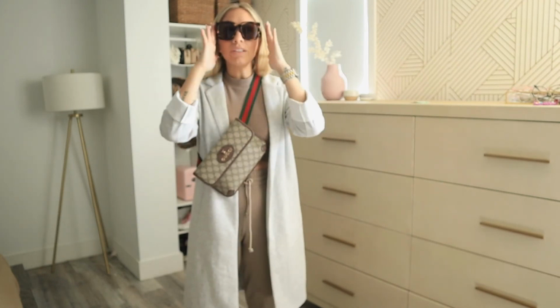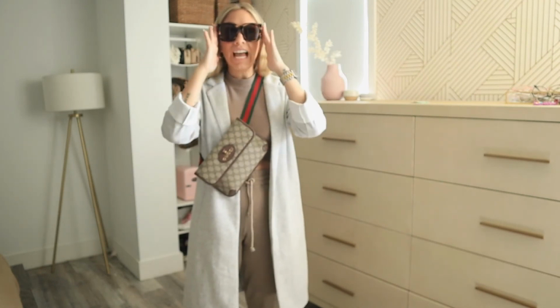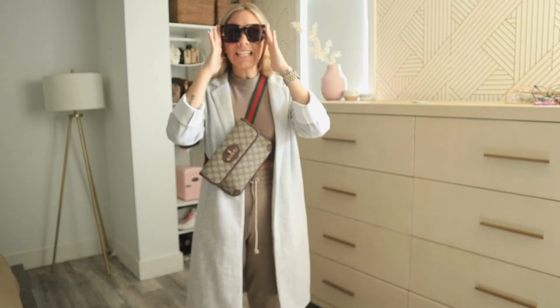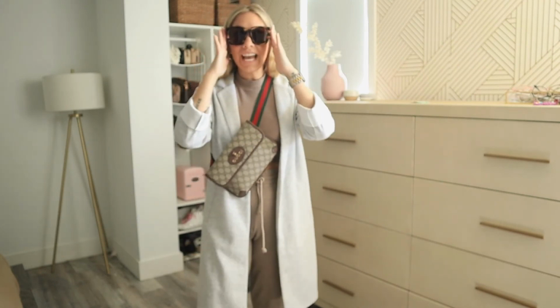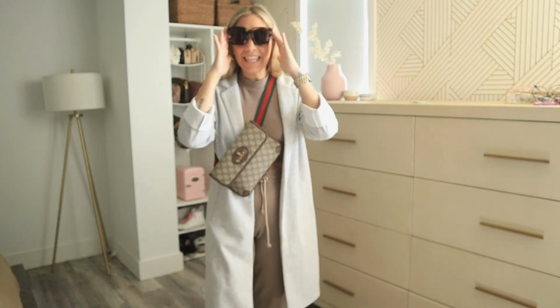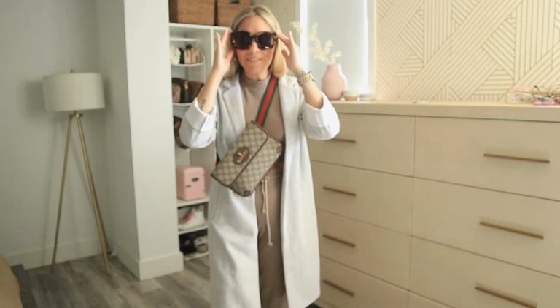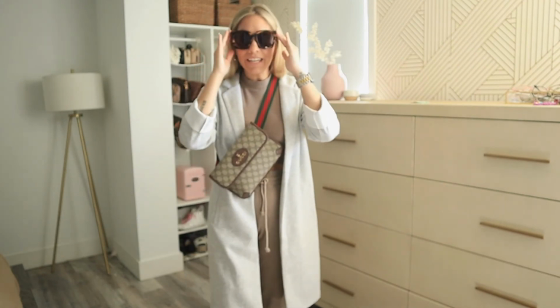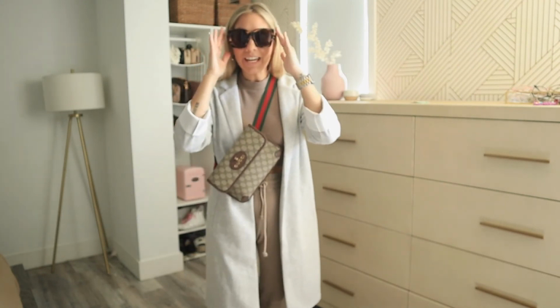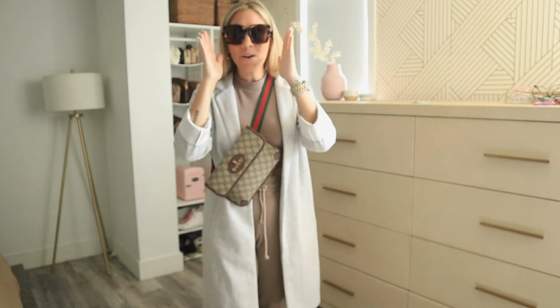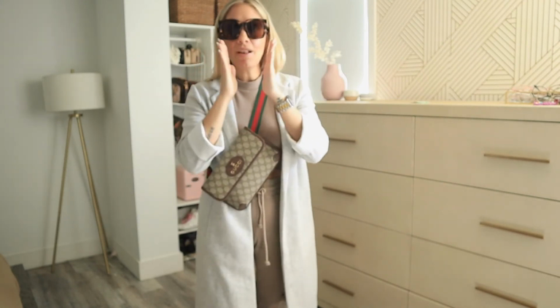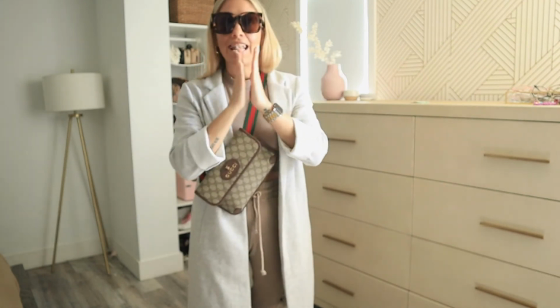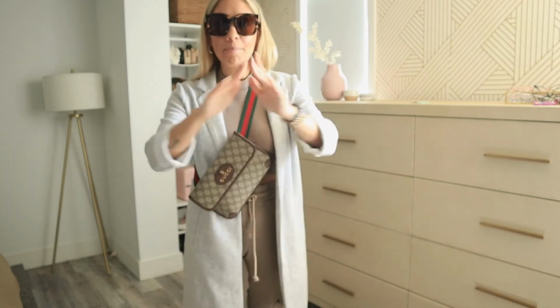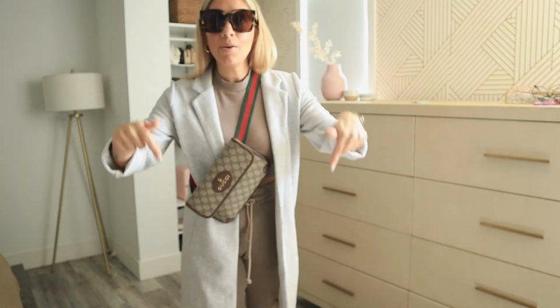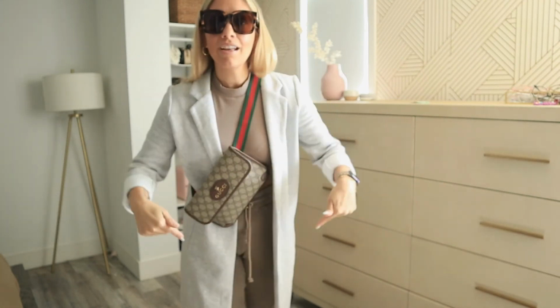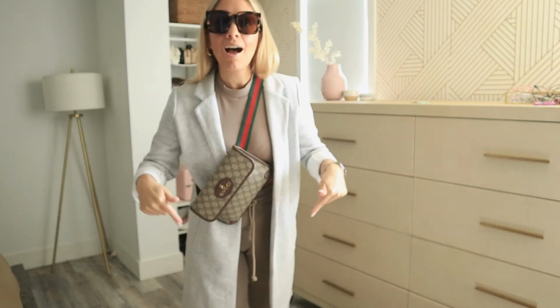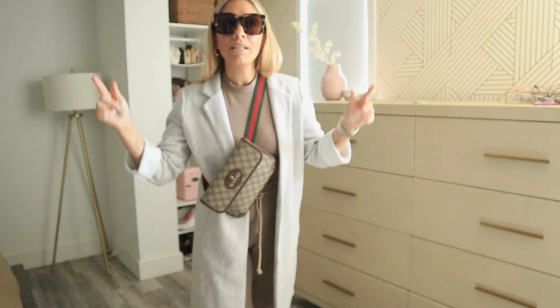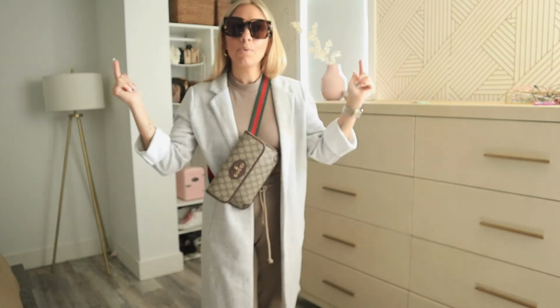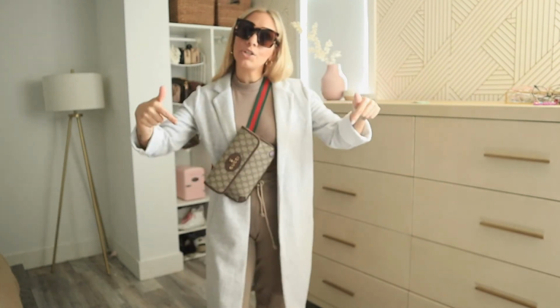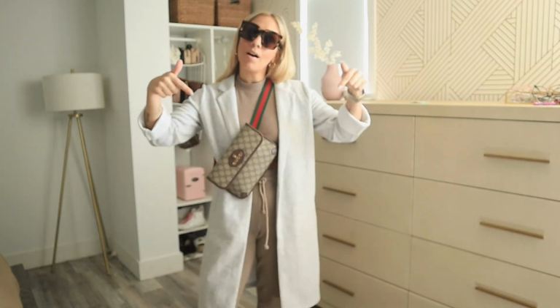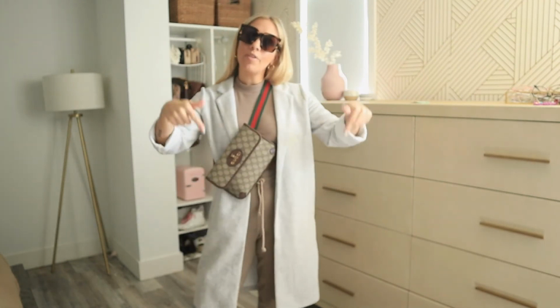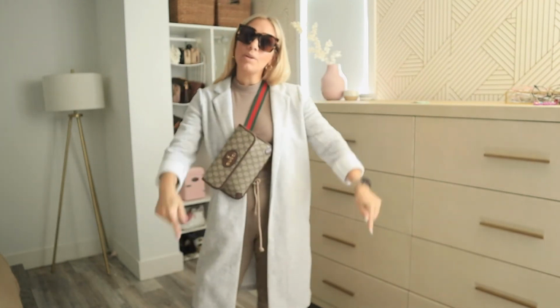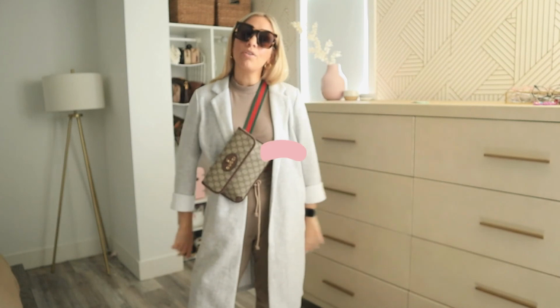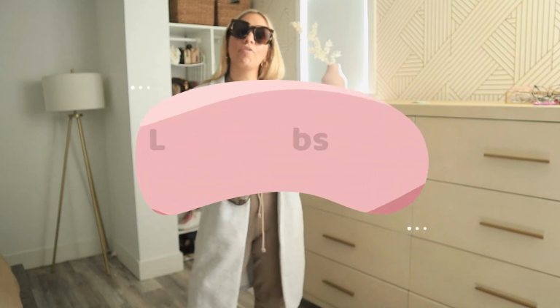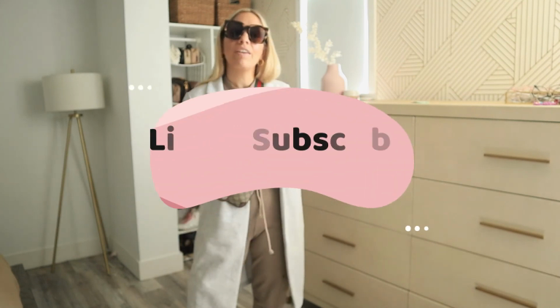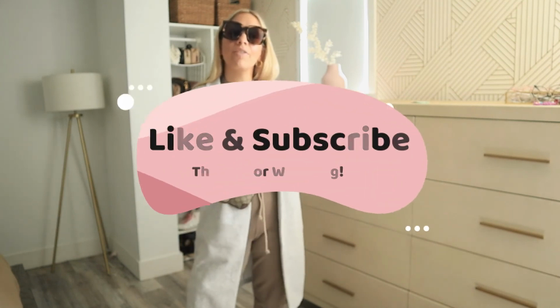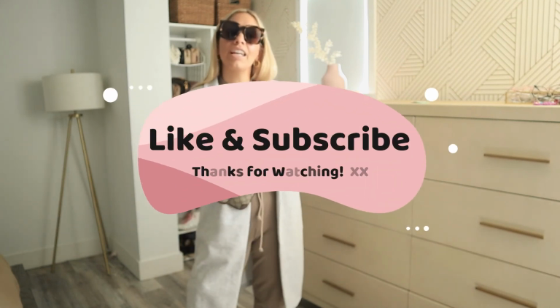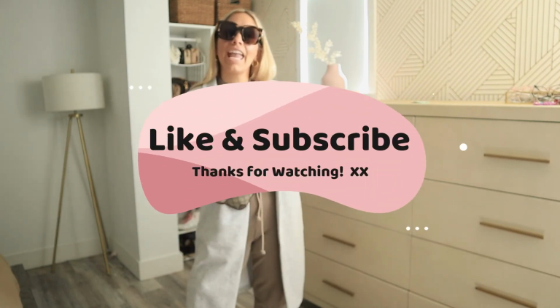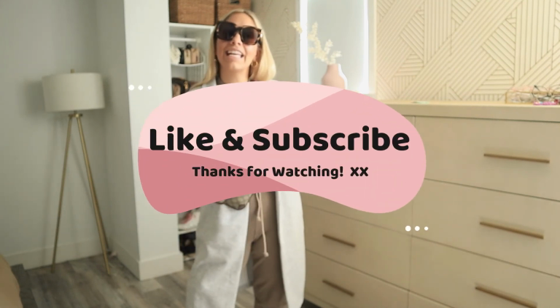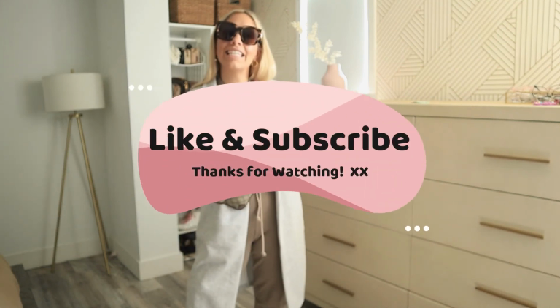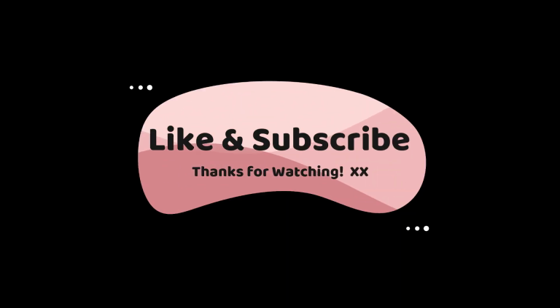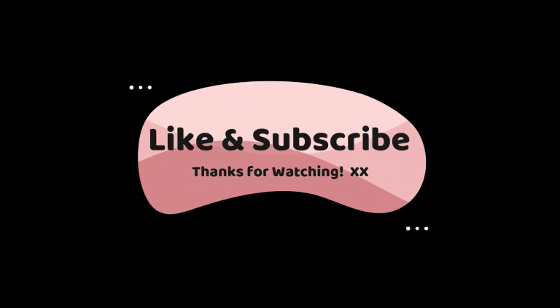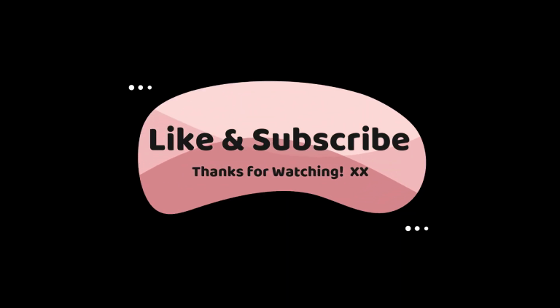All right guys, that was all for today. Hope you liked the video — let me know in the comments which outfit was your favorite!